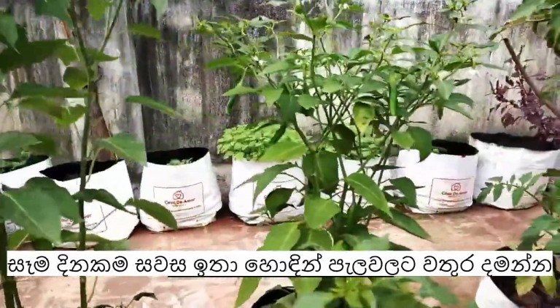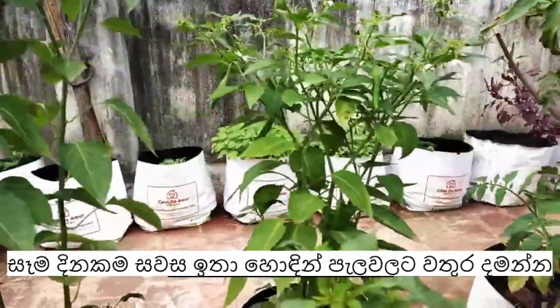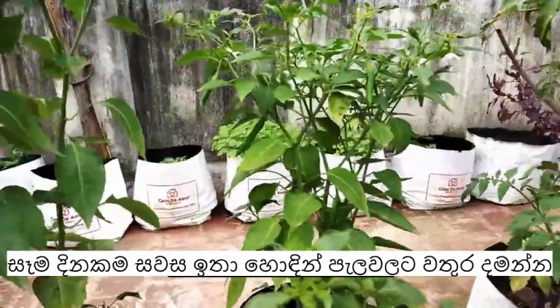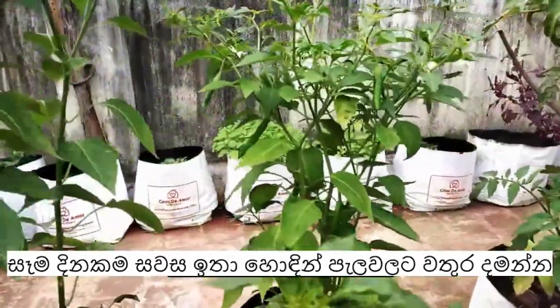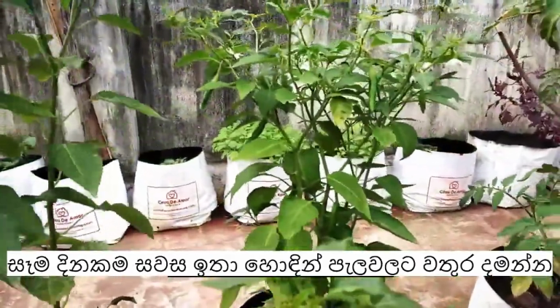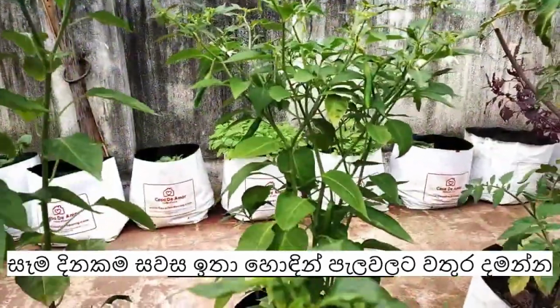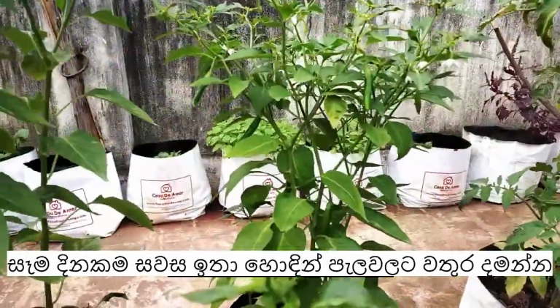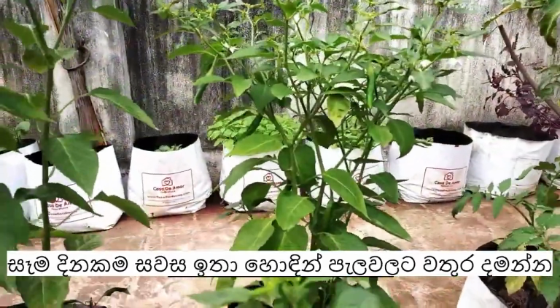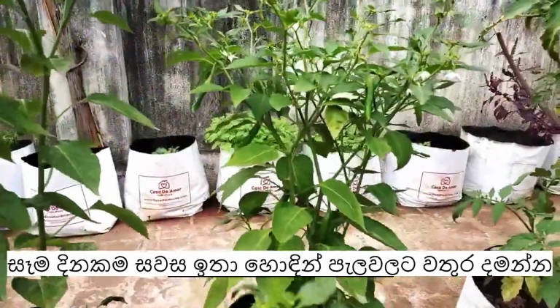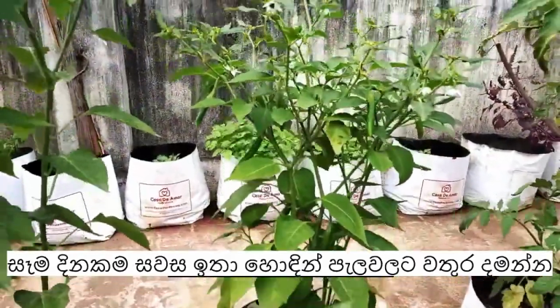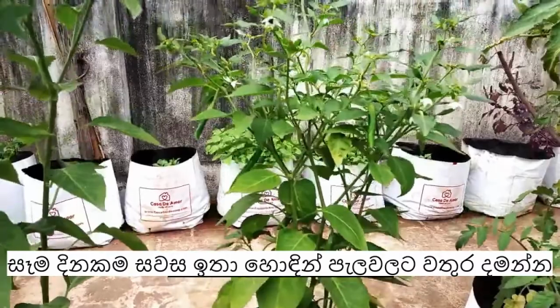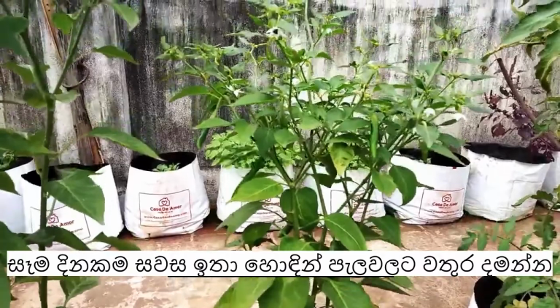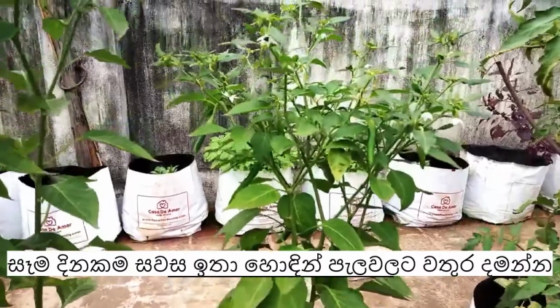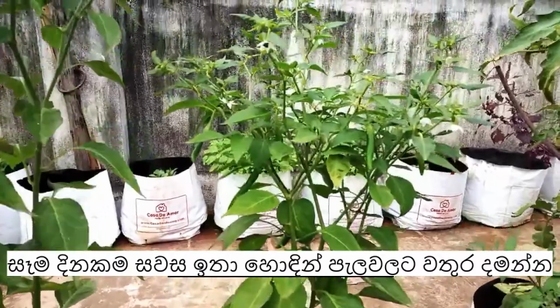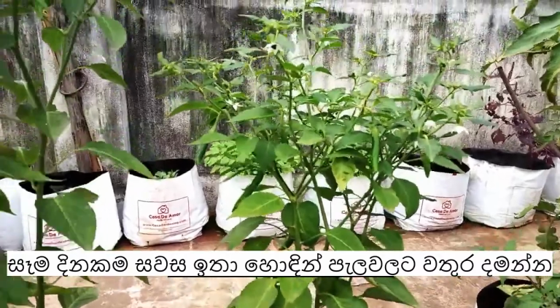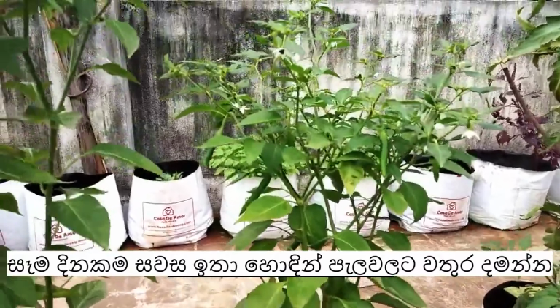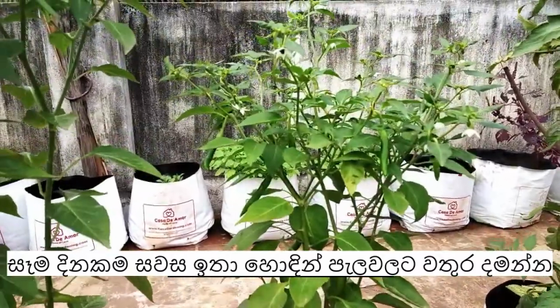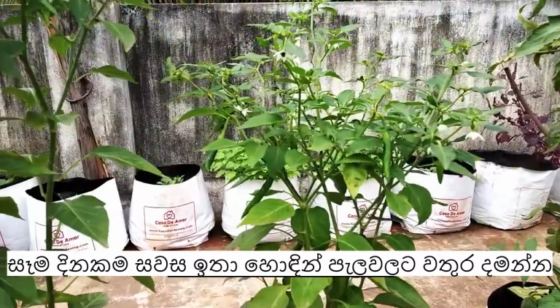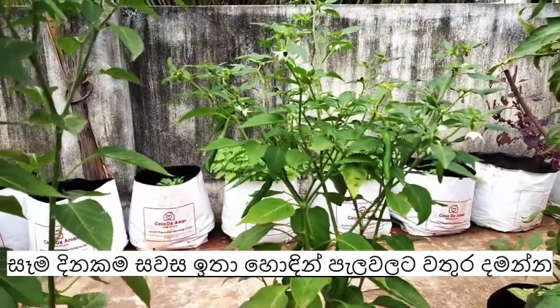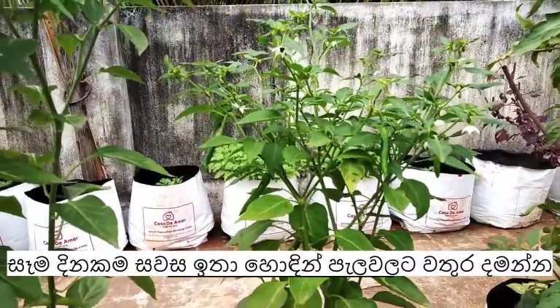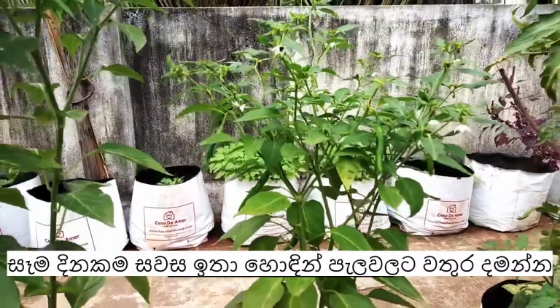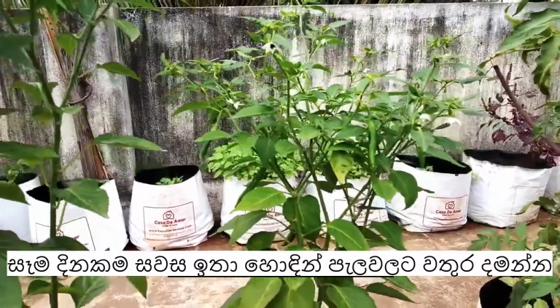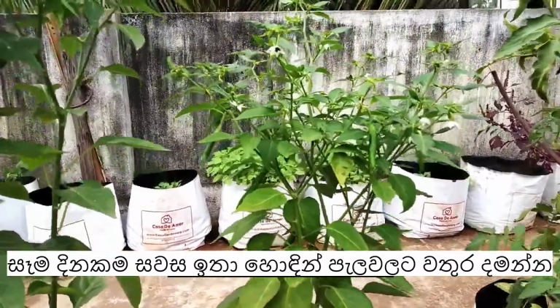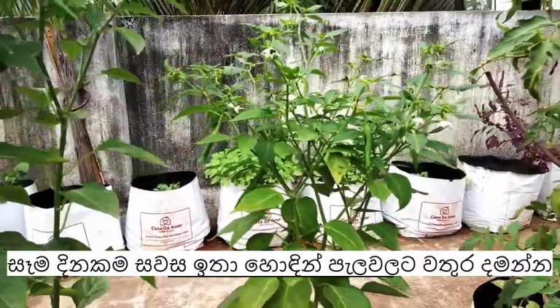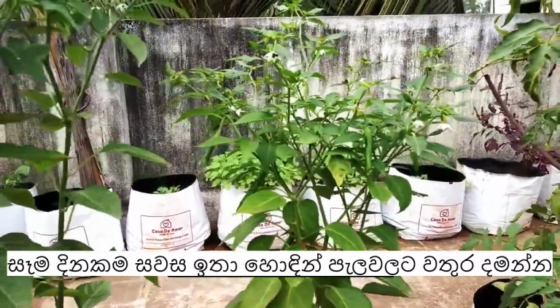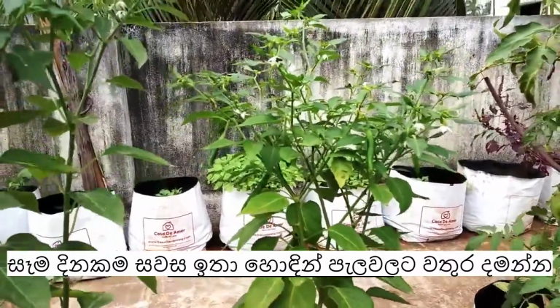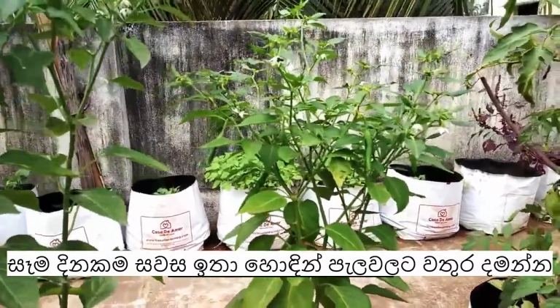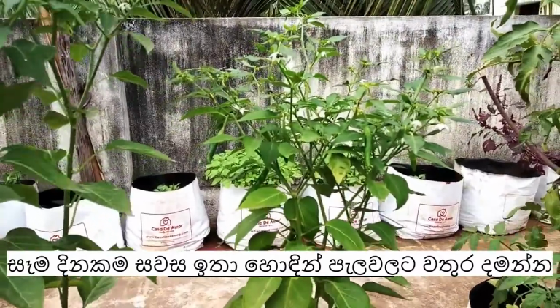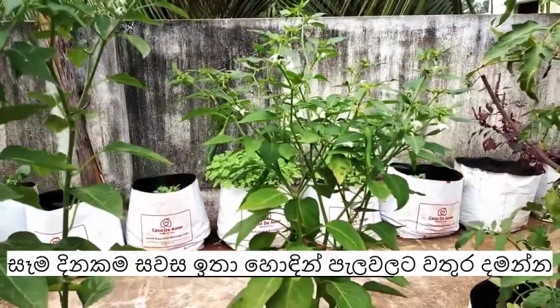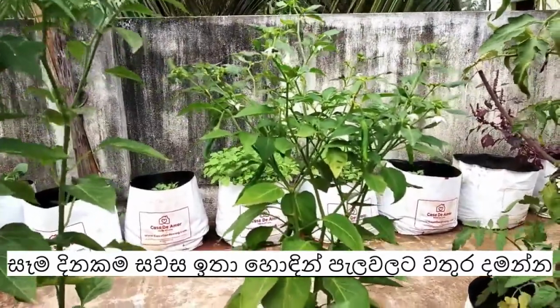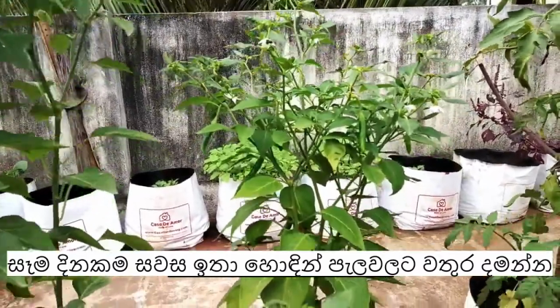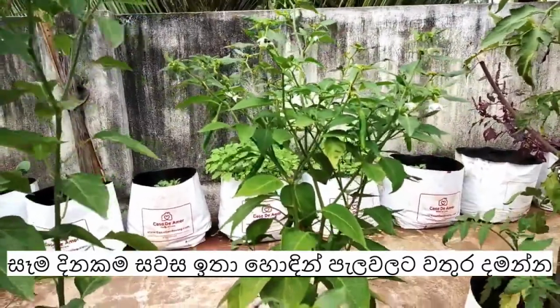The plants will continue flowering, and the chilies will be available for harvest for the next 3 months.